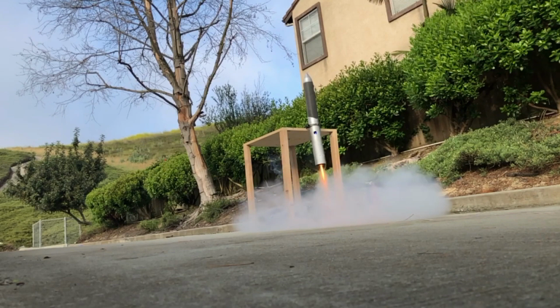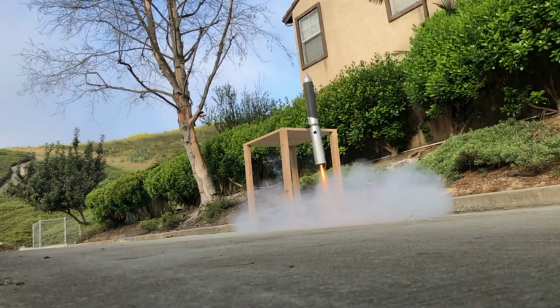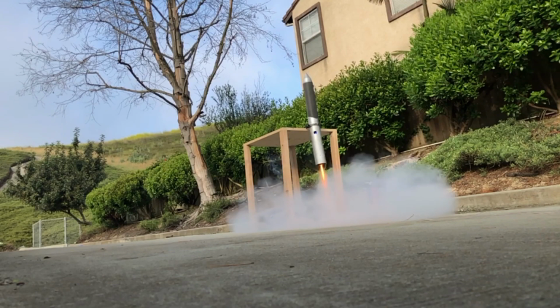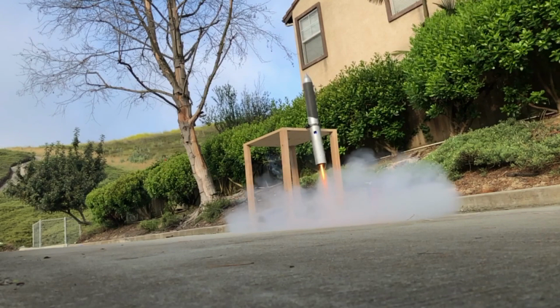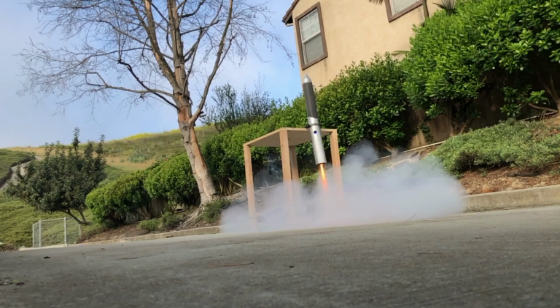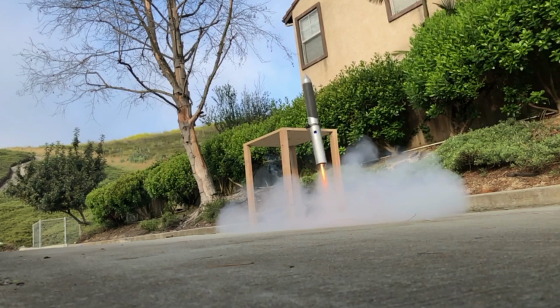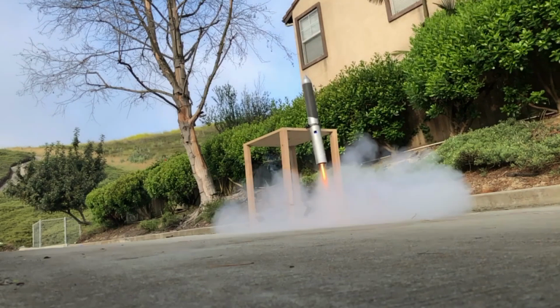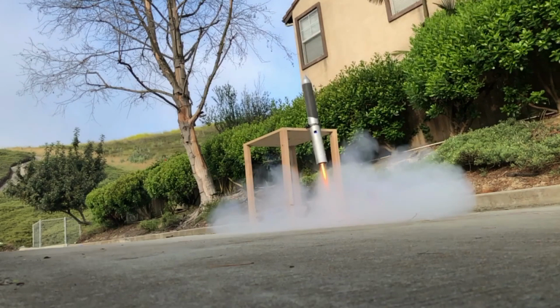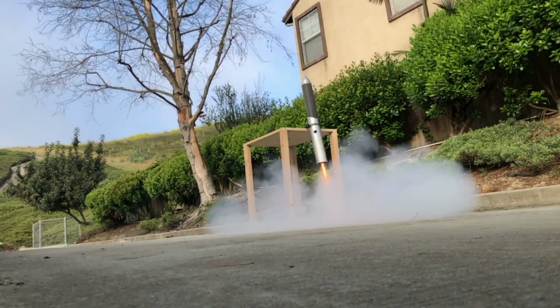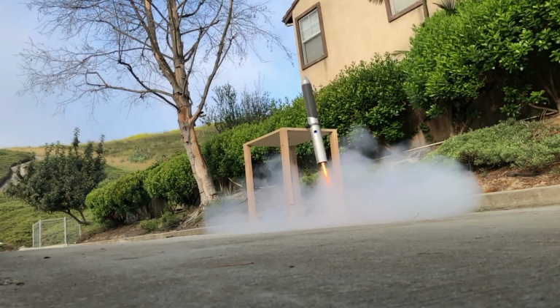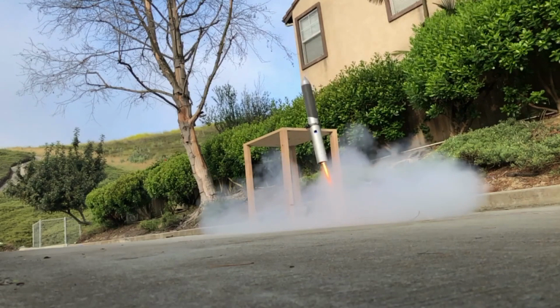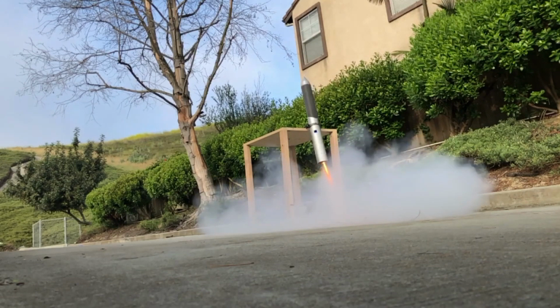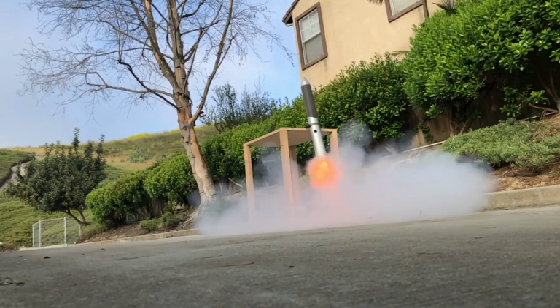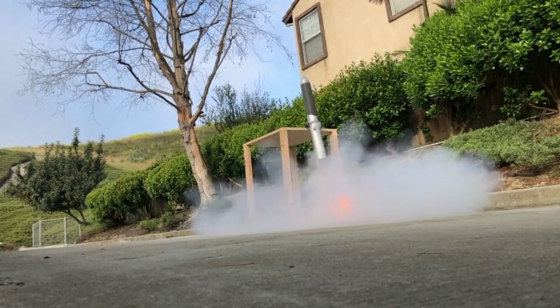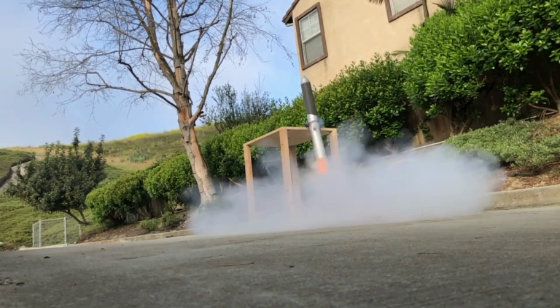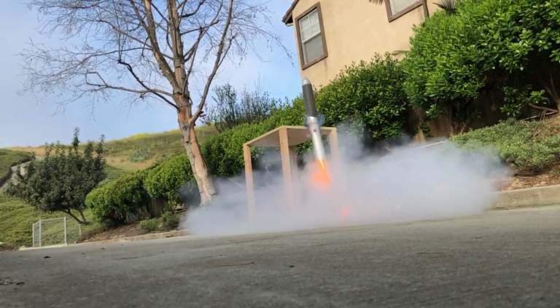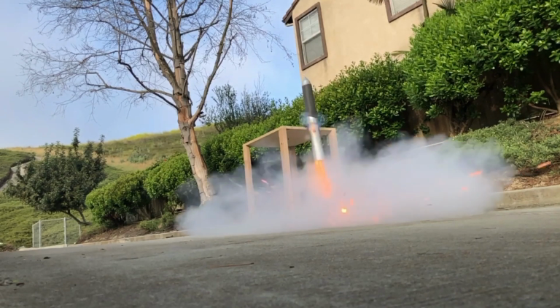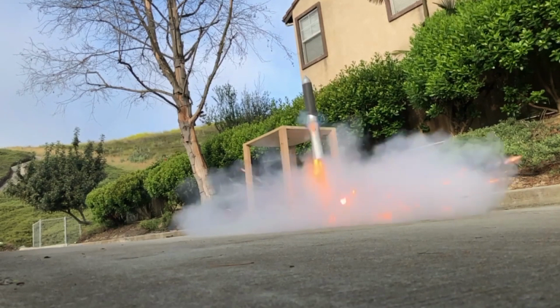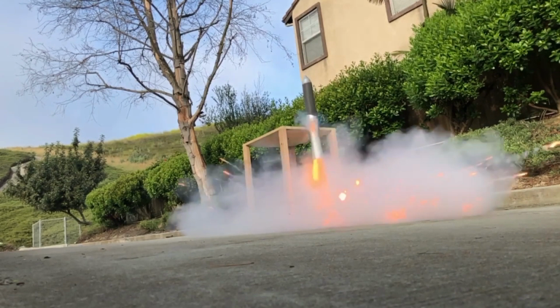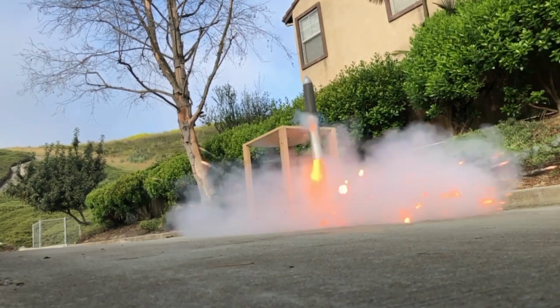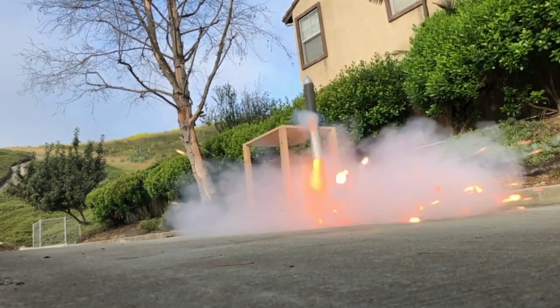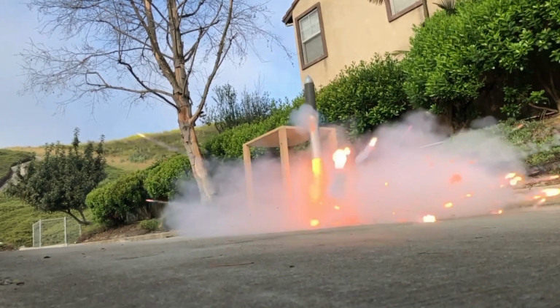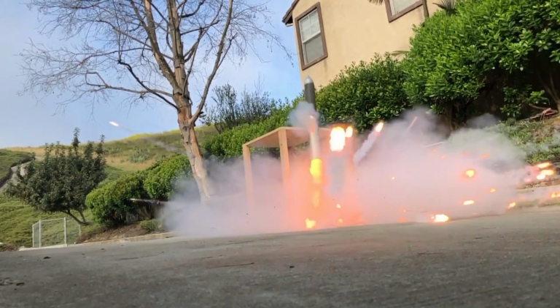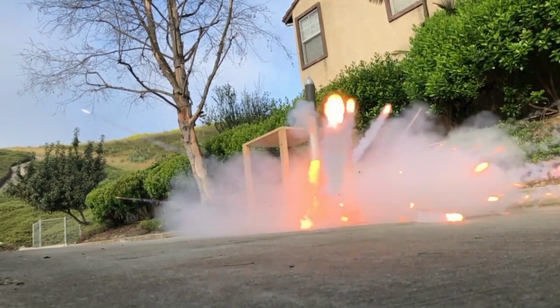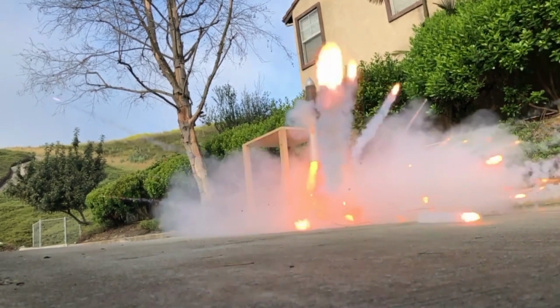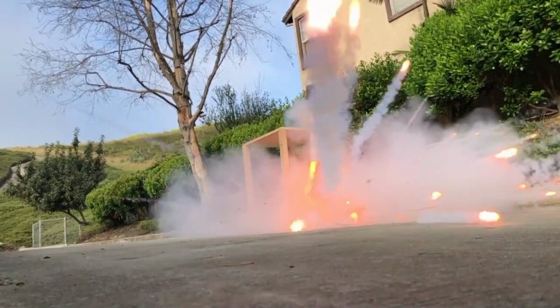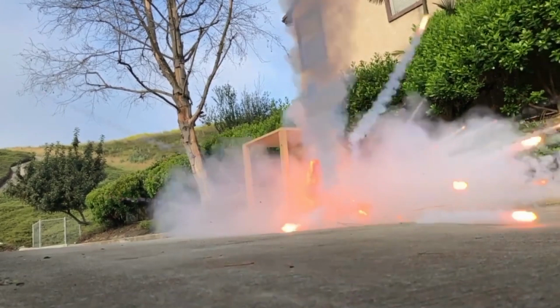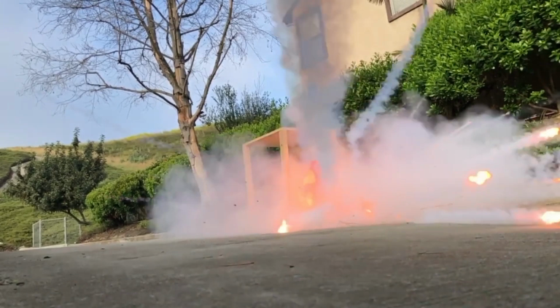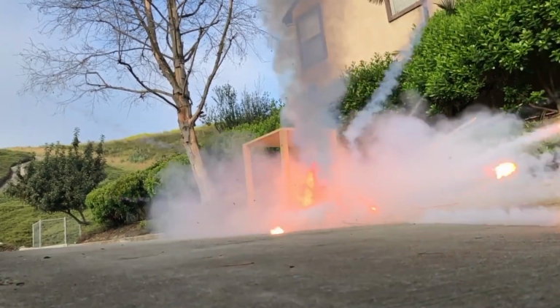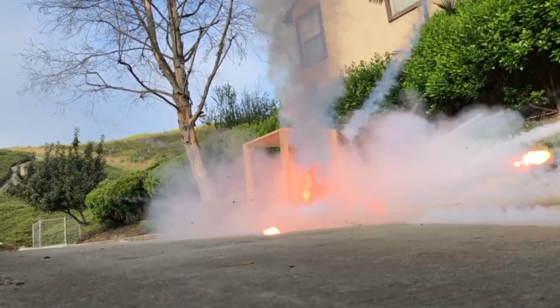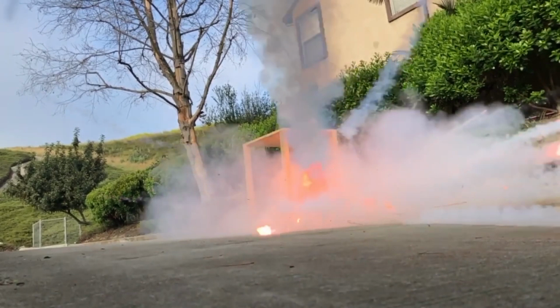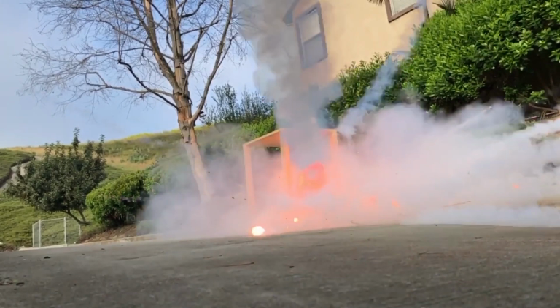Due to a crack in the propellant, the motor exploded at about 1.2 seconds into the test.